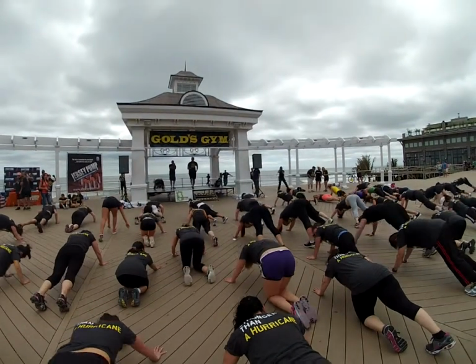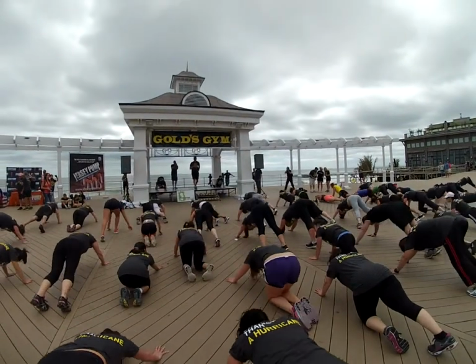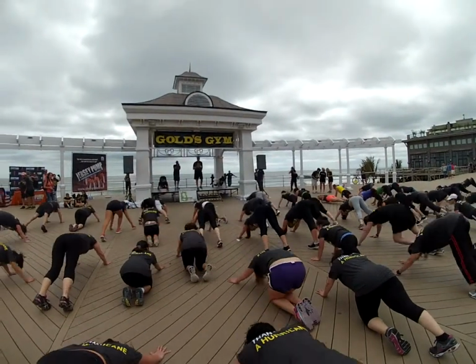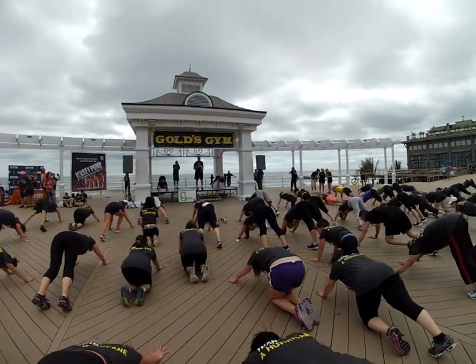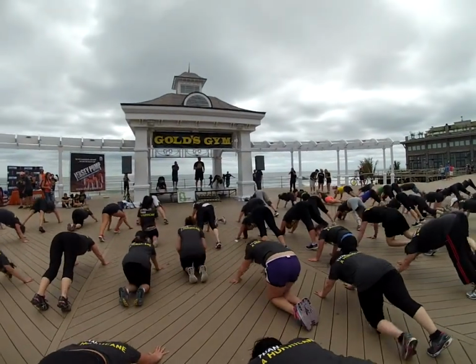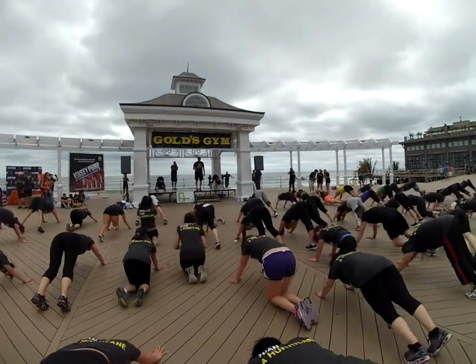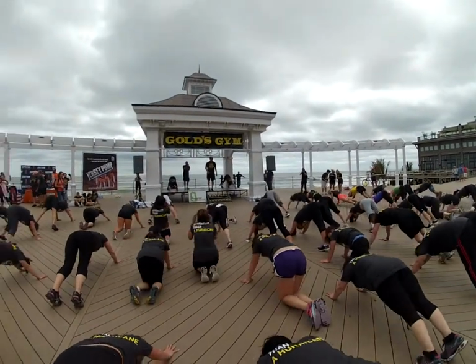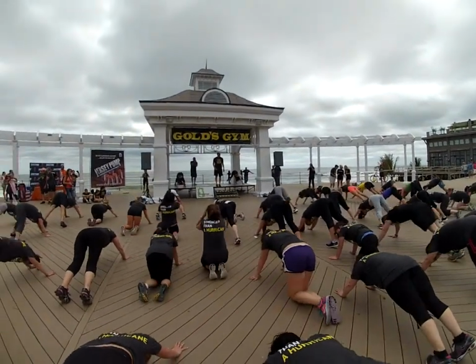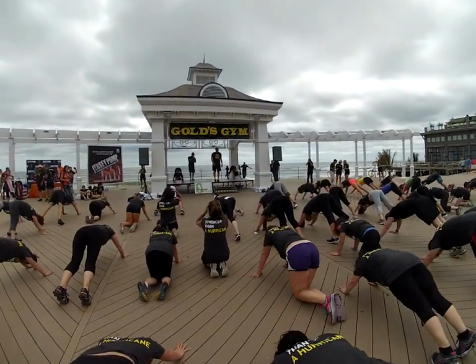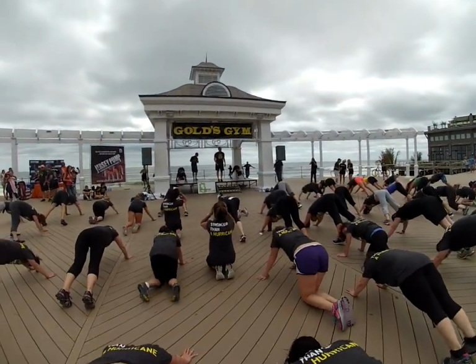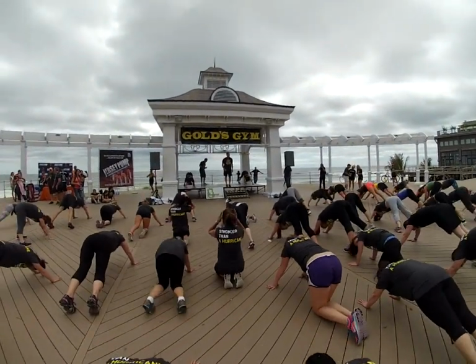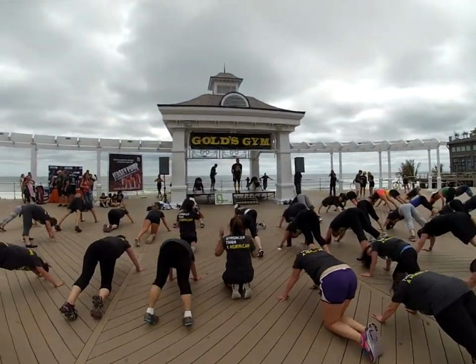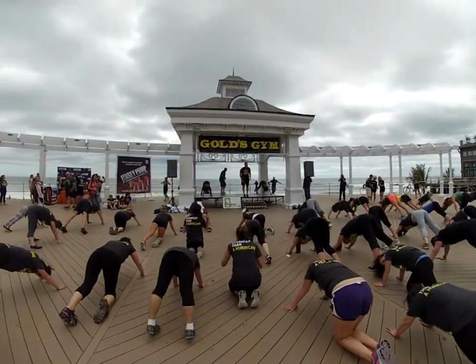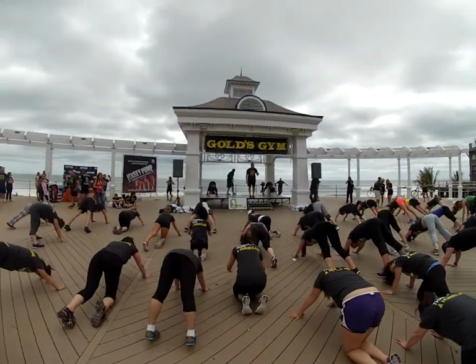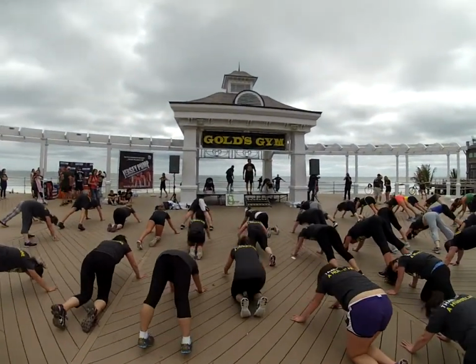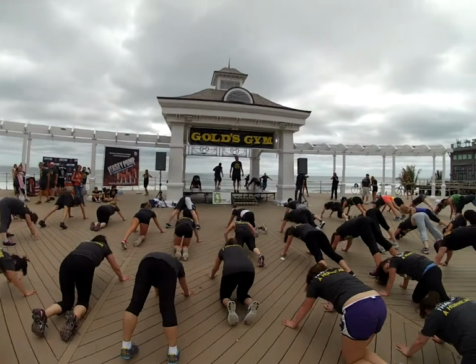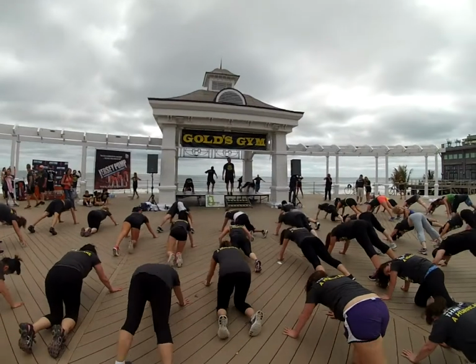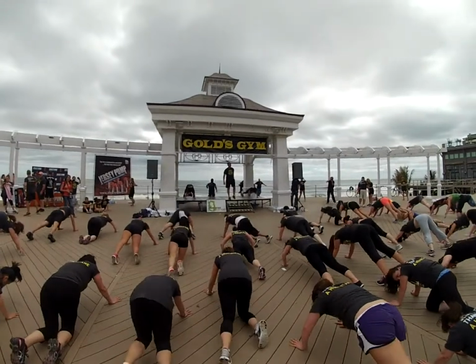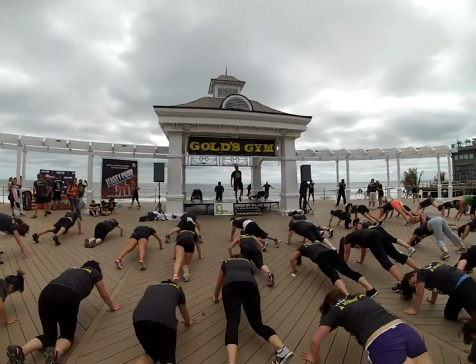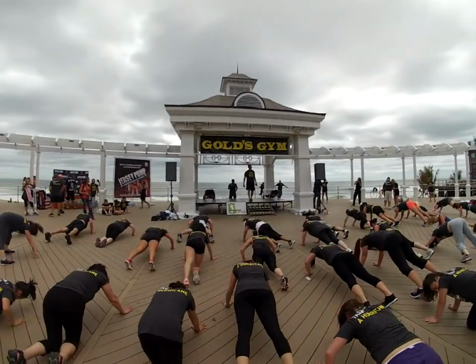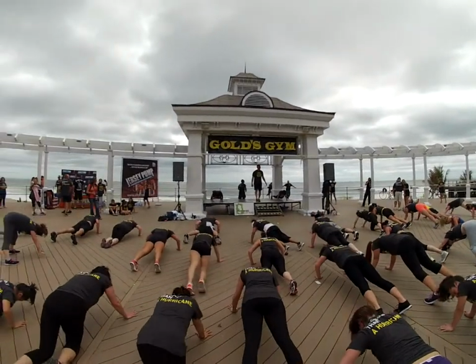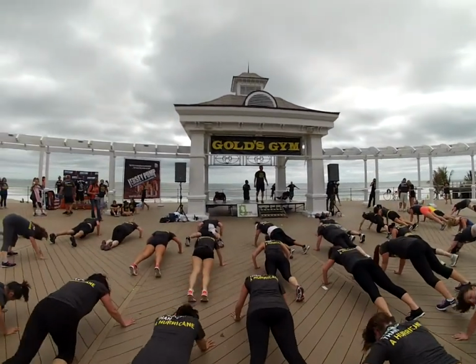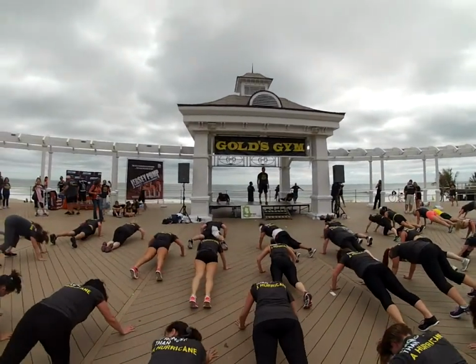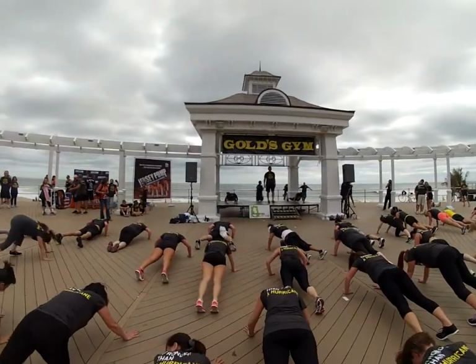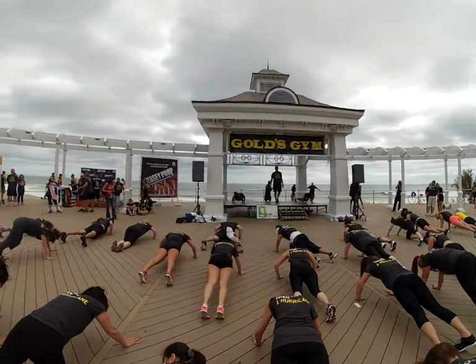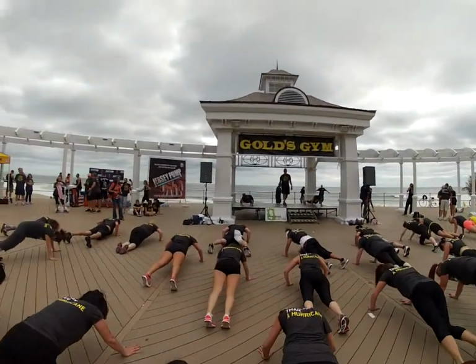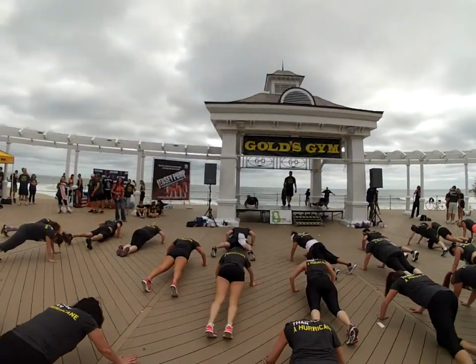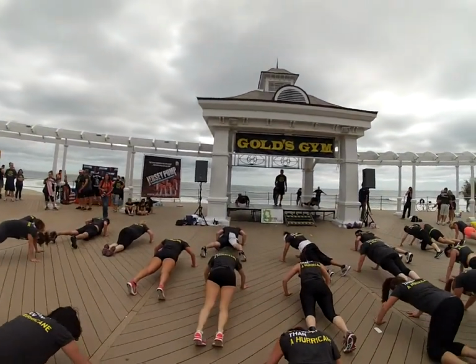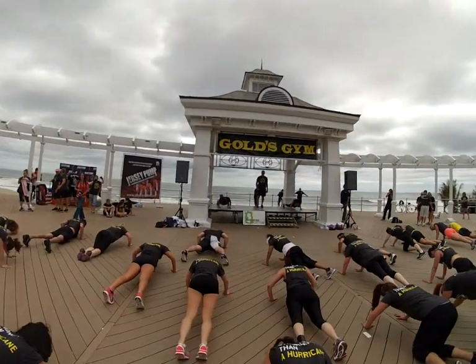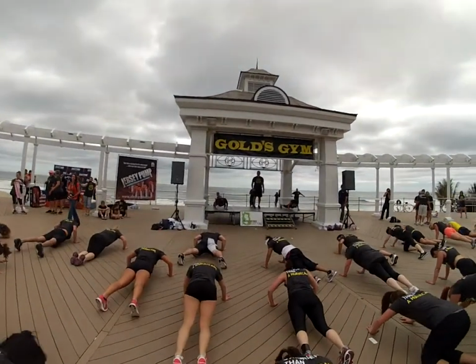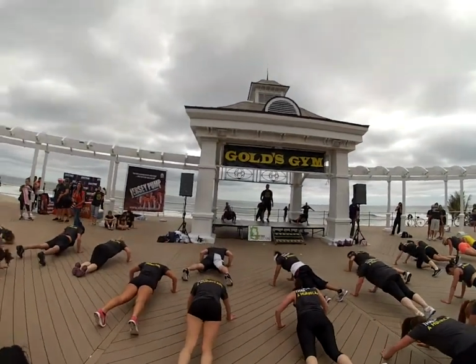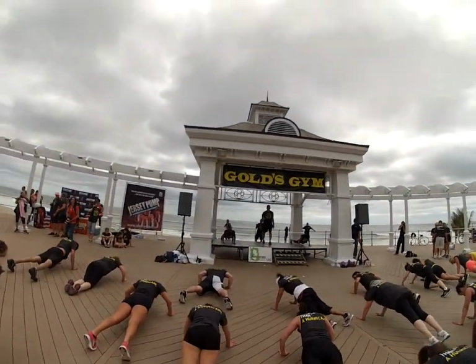Rear up. Halfway down. Hold. Come on. 5, 4, 3, 2, and 1.